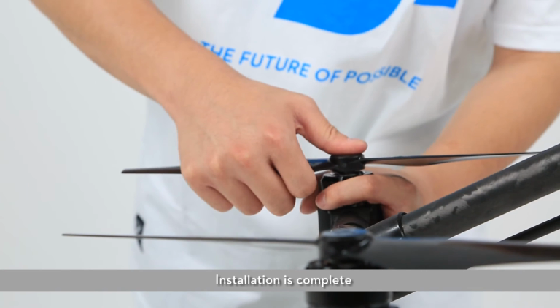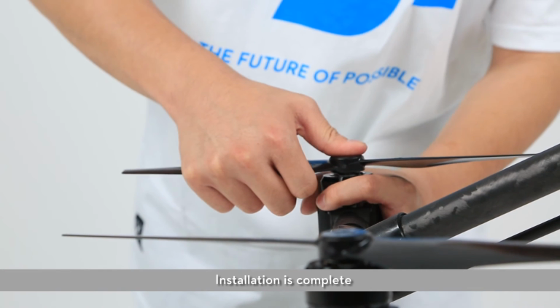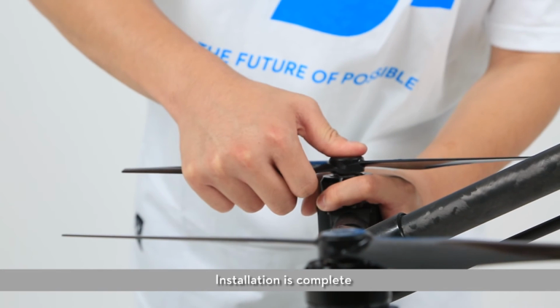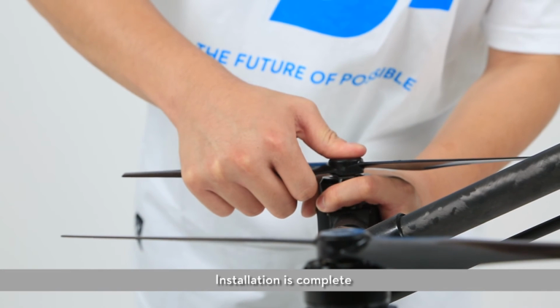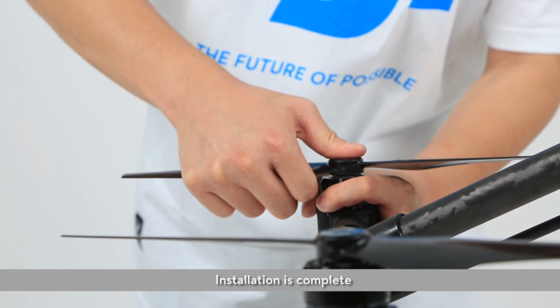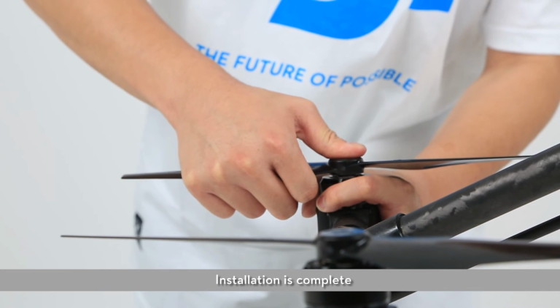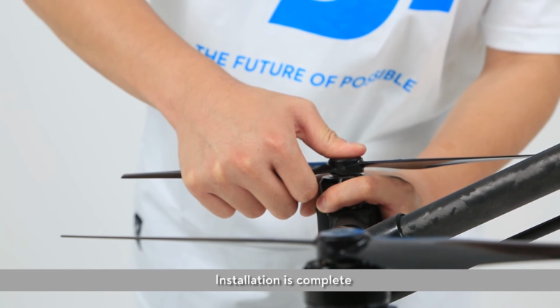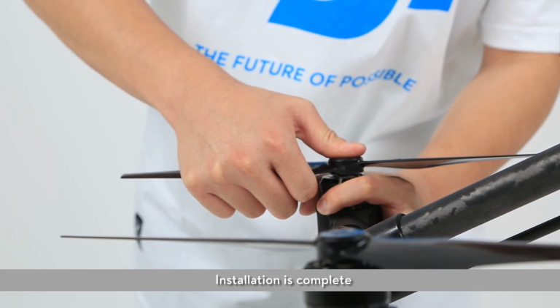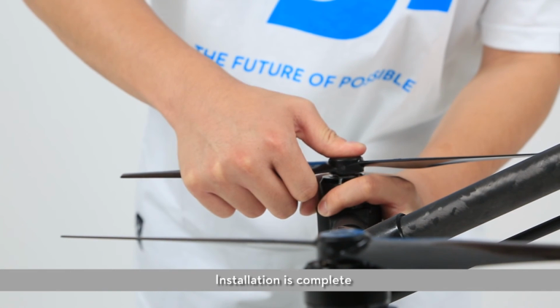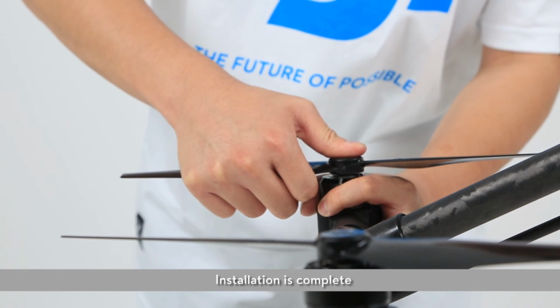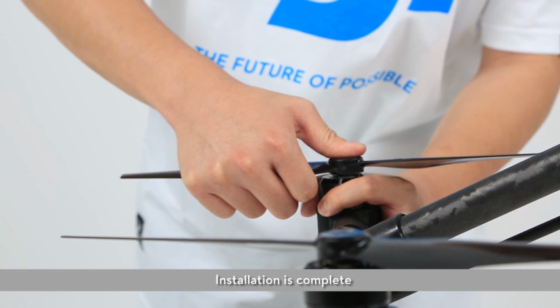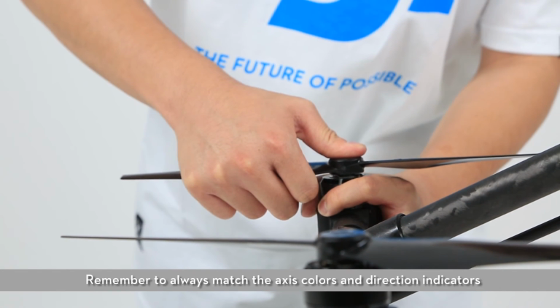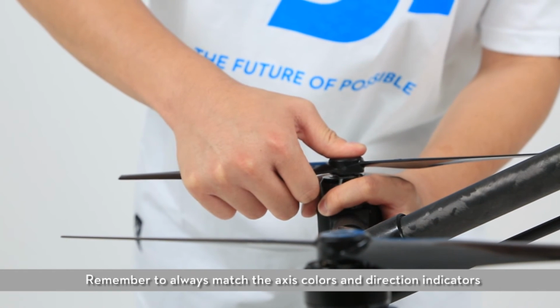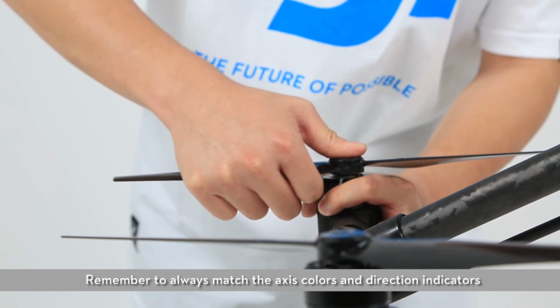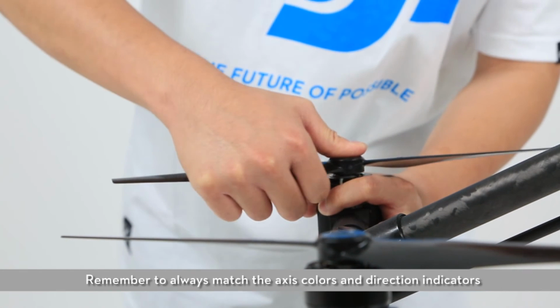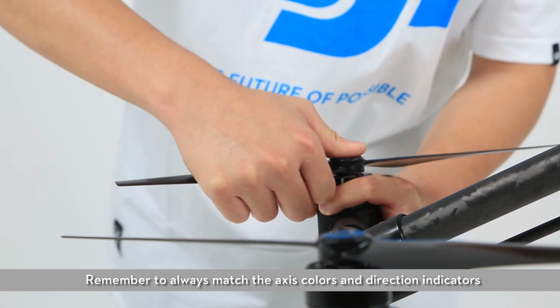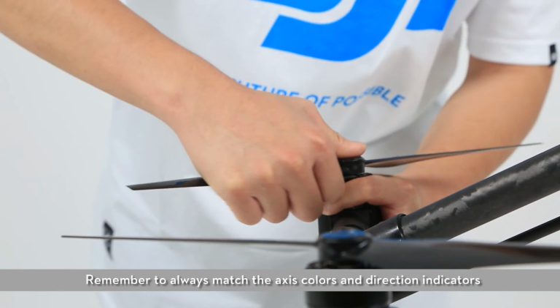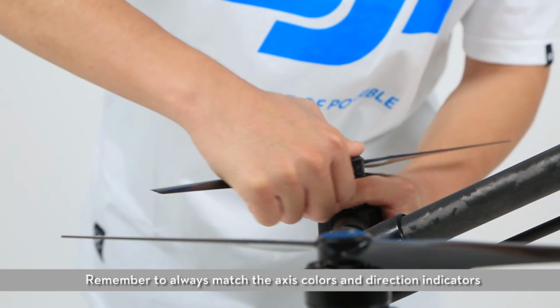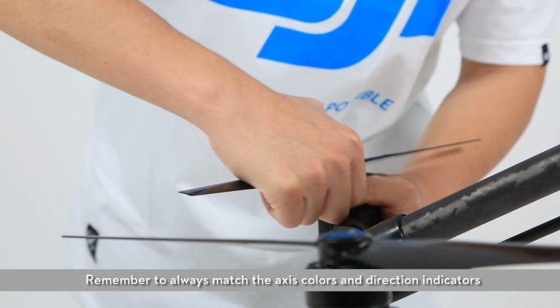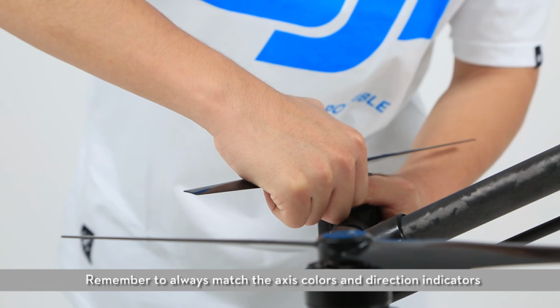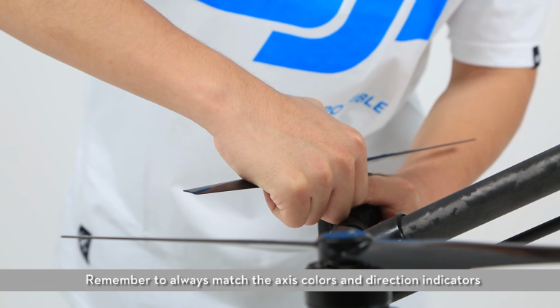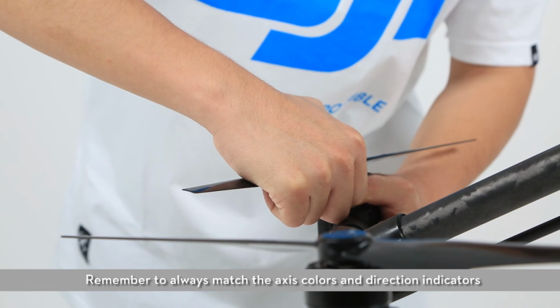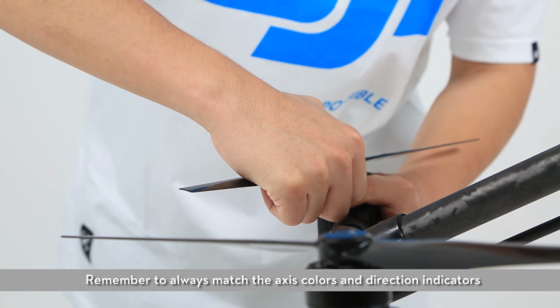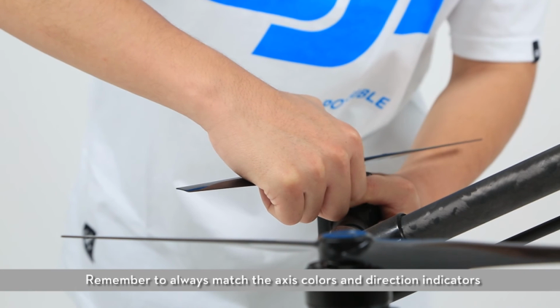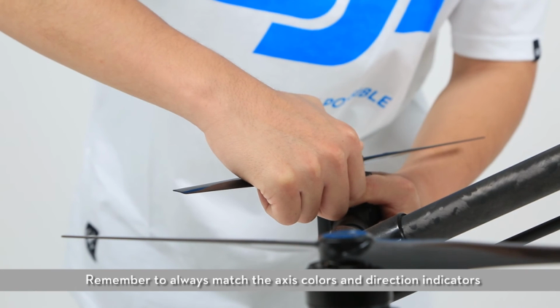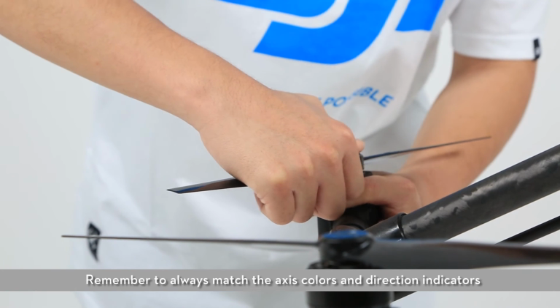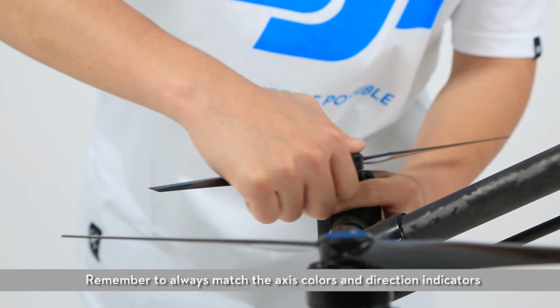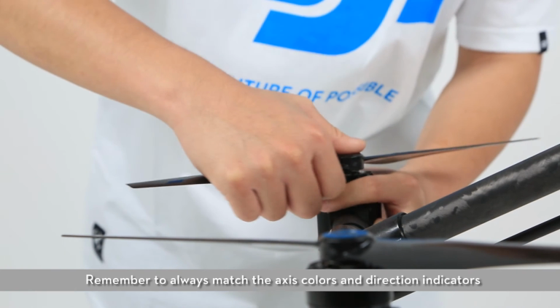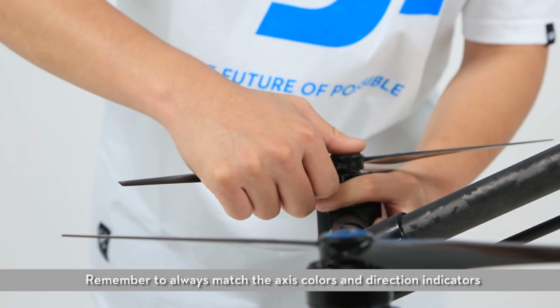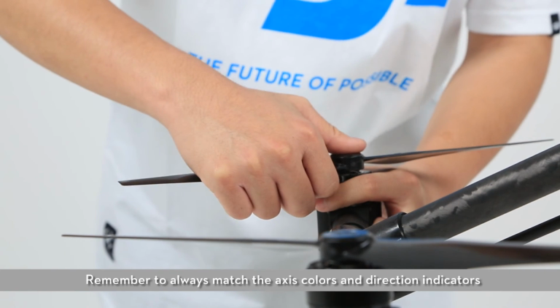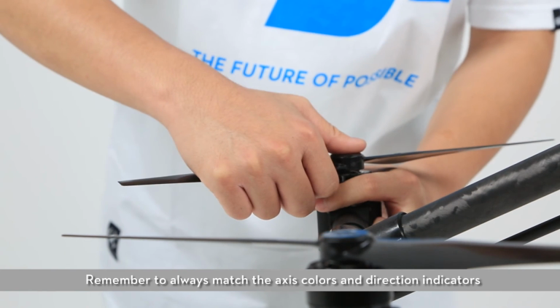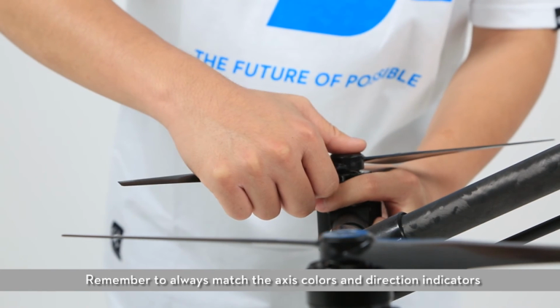Installation is complete. Remember to always match the axis colors and direction indicators.